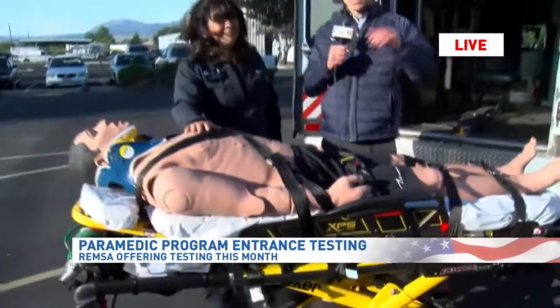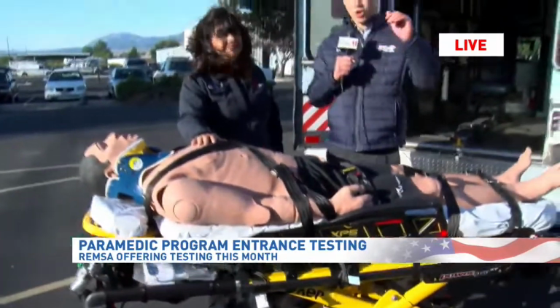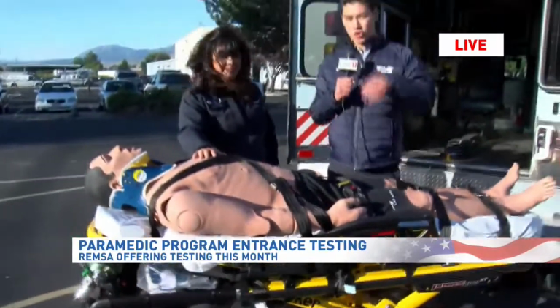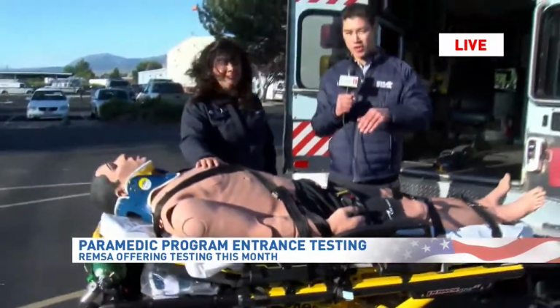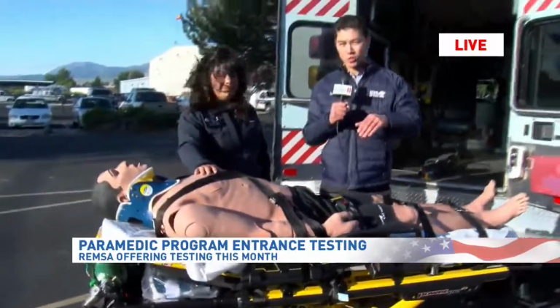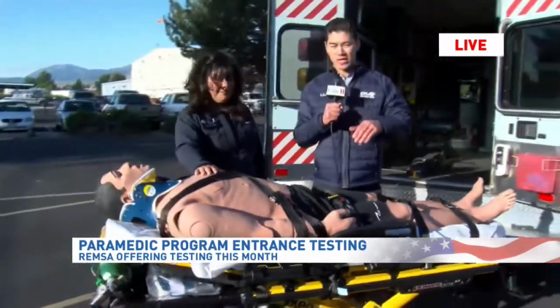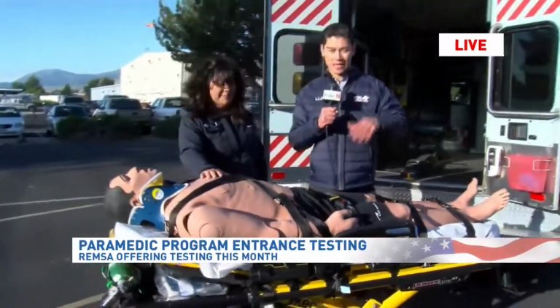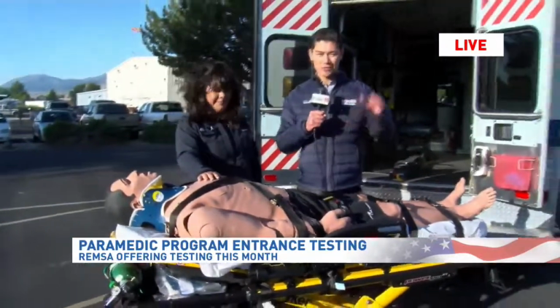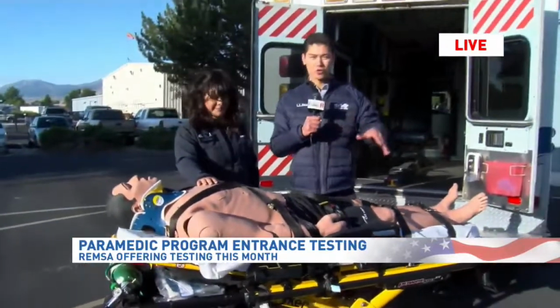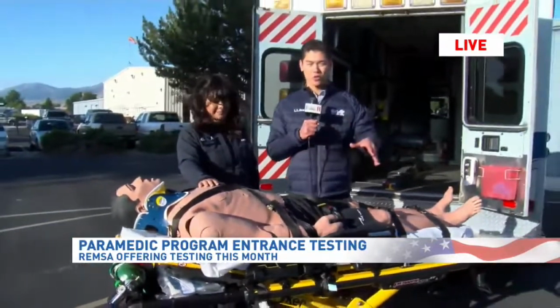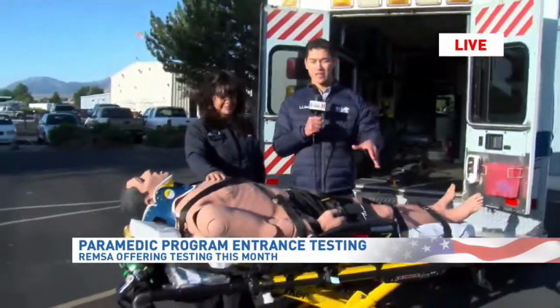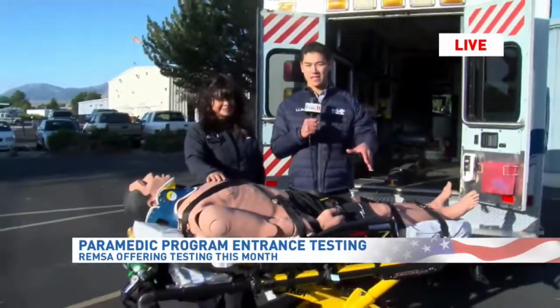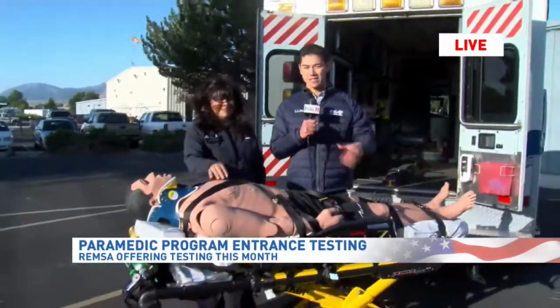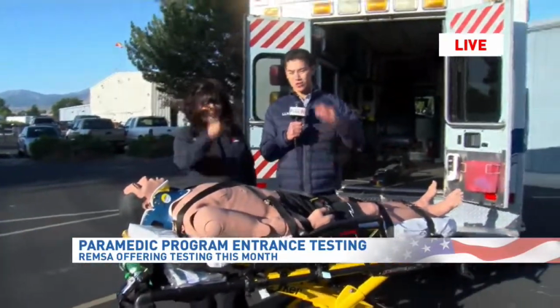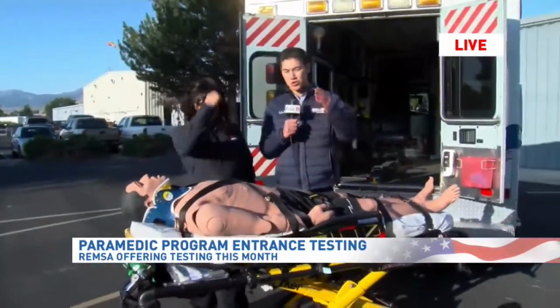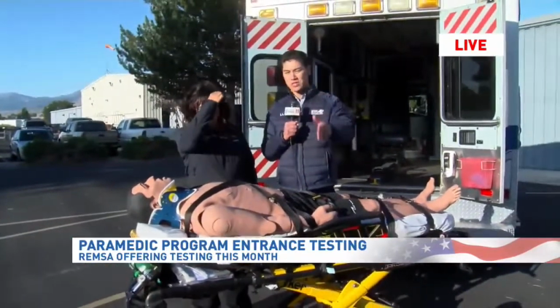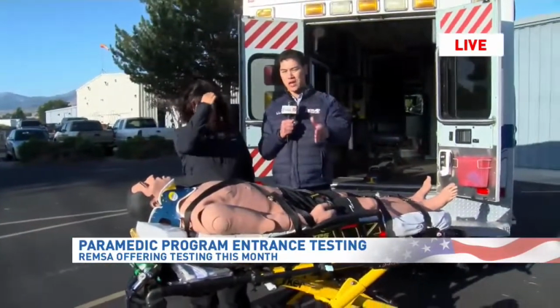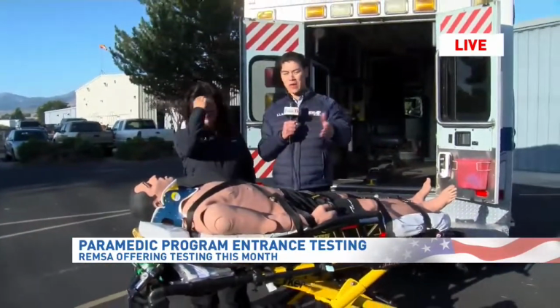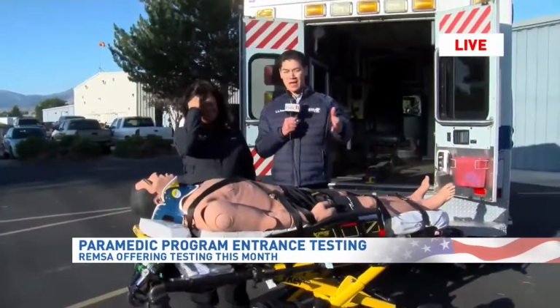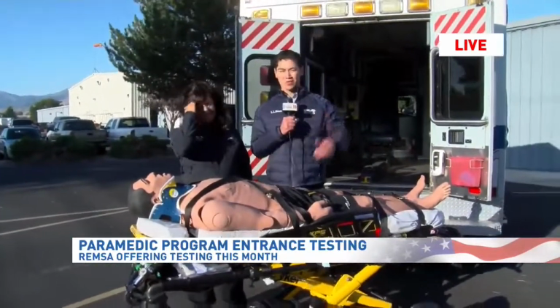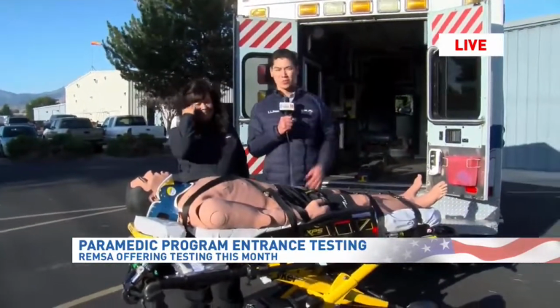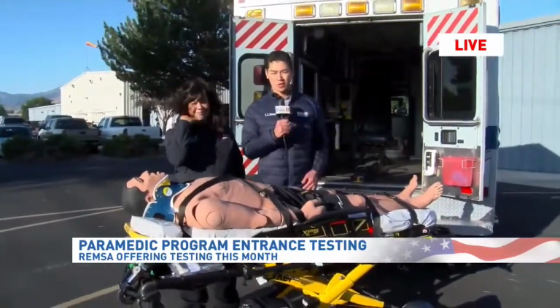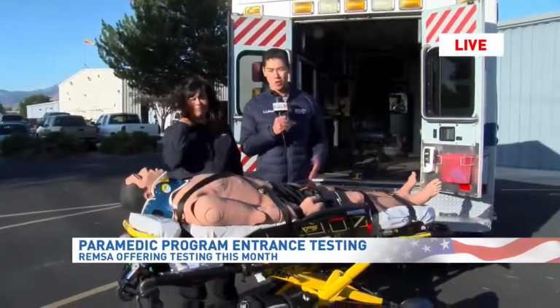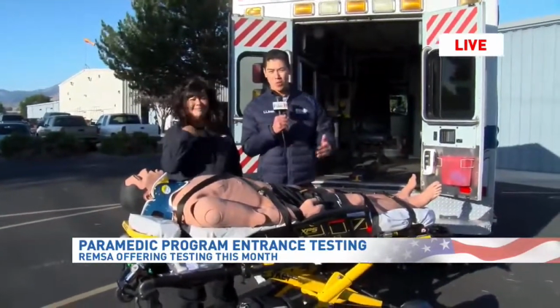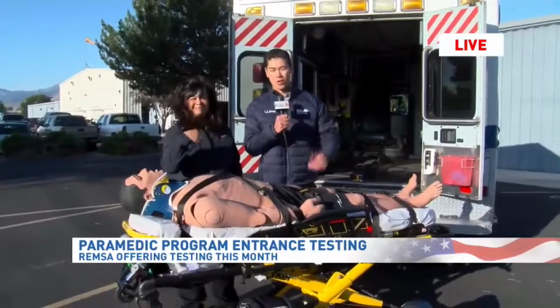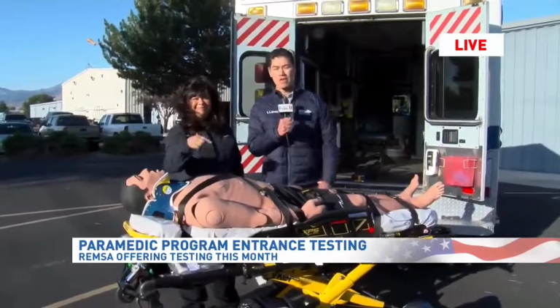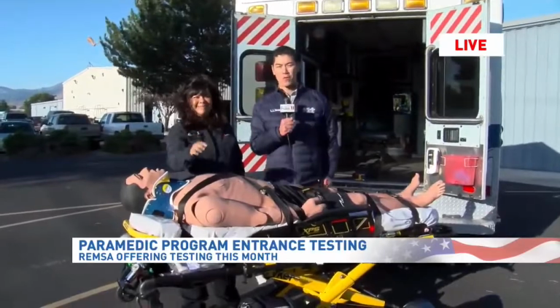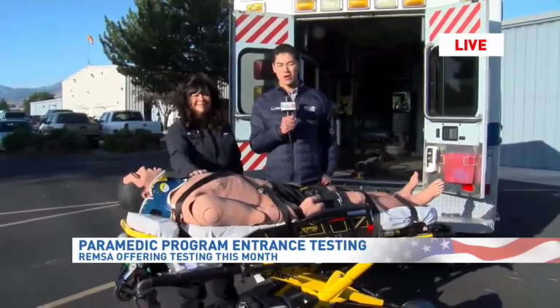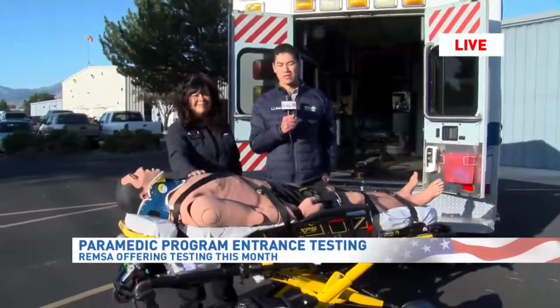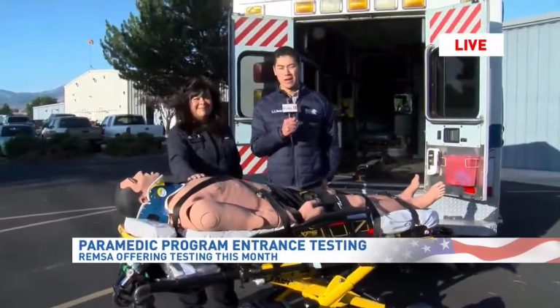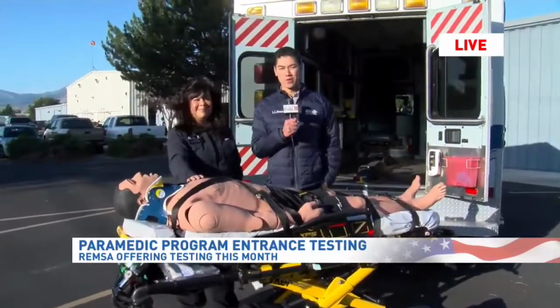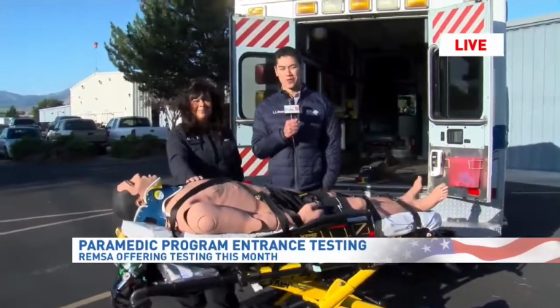Really hands-on experience here at REMSA Health. It's all starting this week — it is the first week of that testing, so do sign up as soon as possible. Reporting live in Reno, I'm Tony Finn.